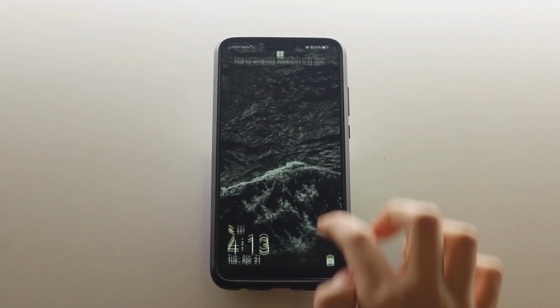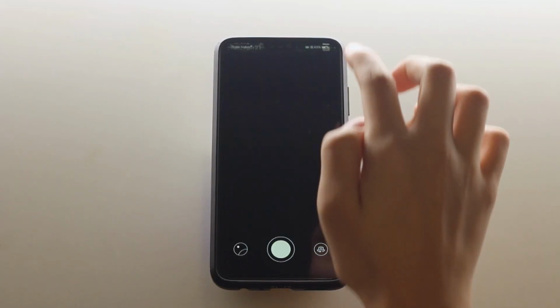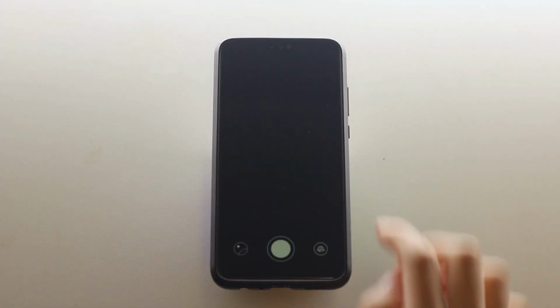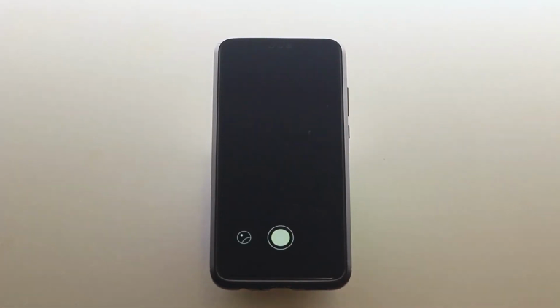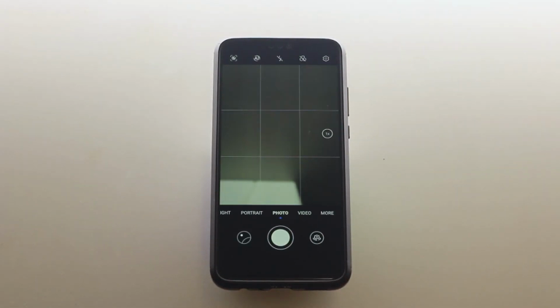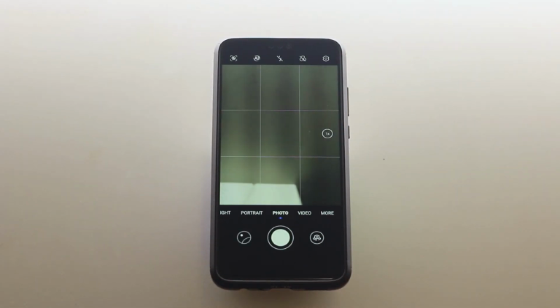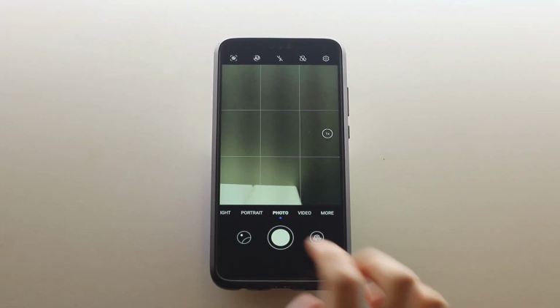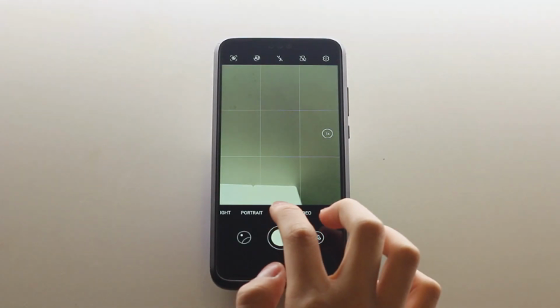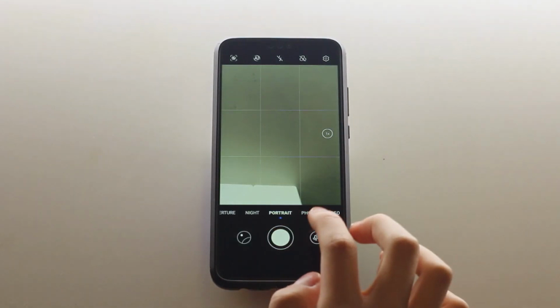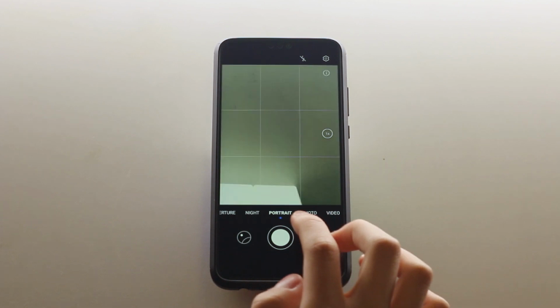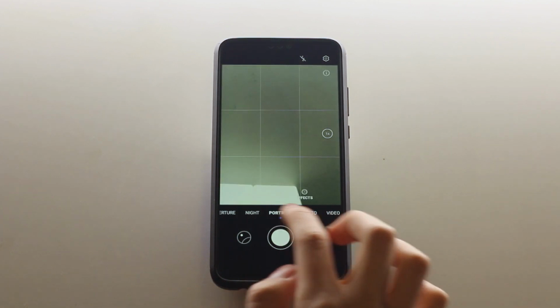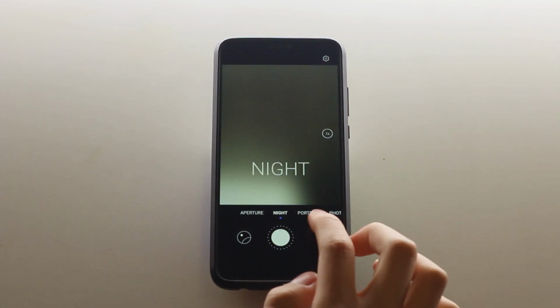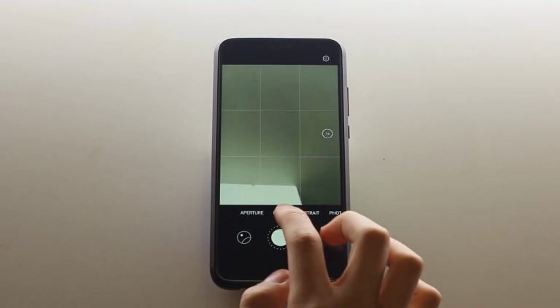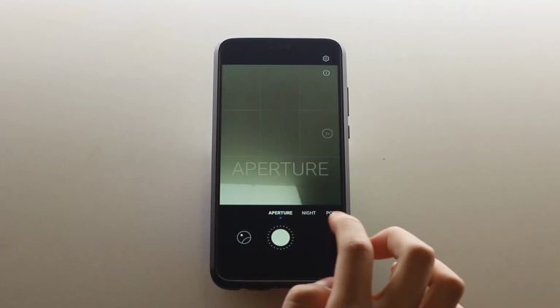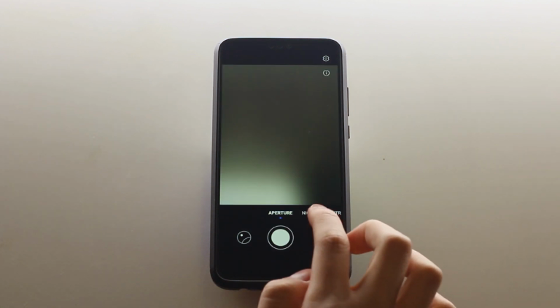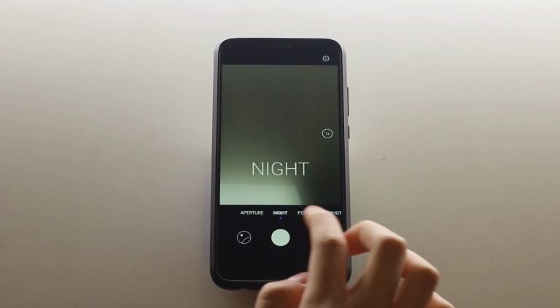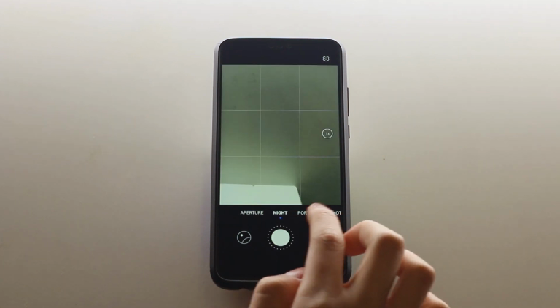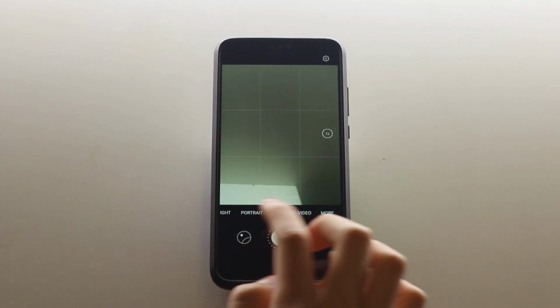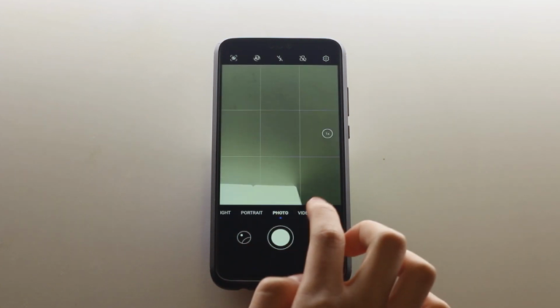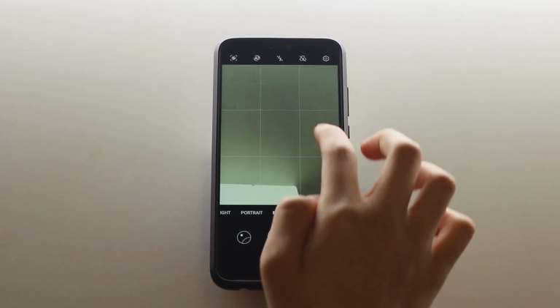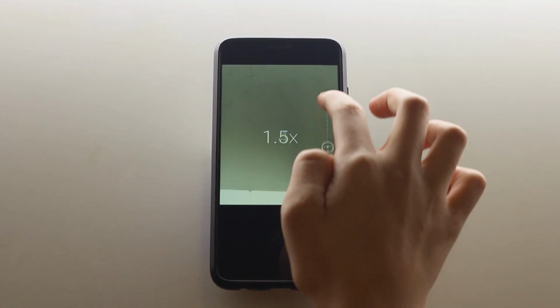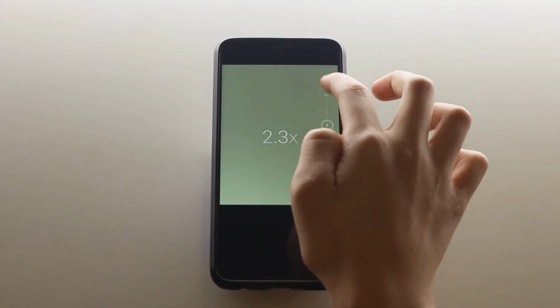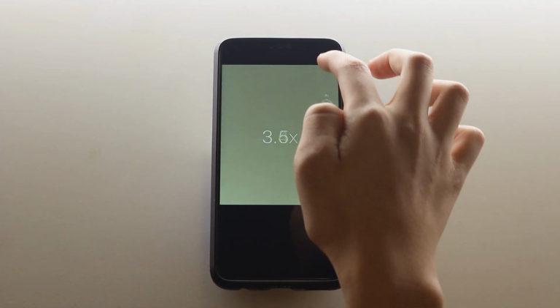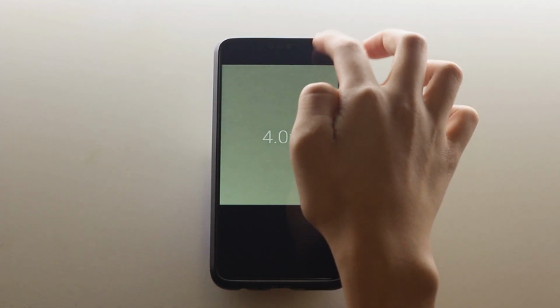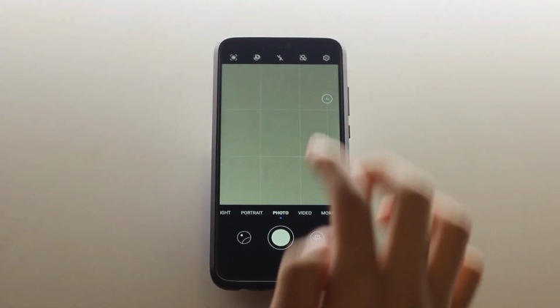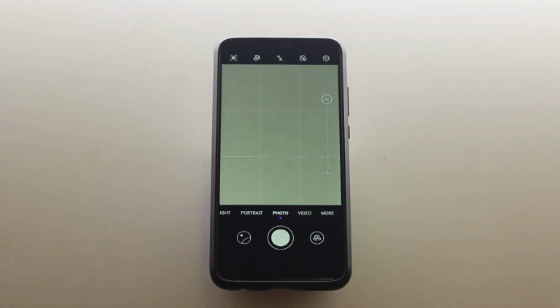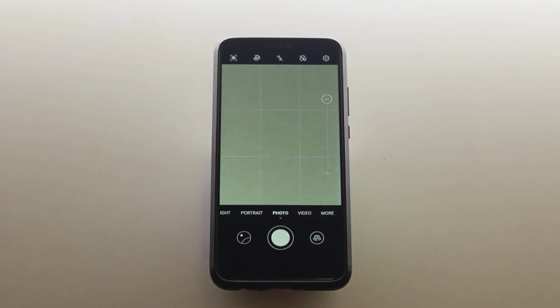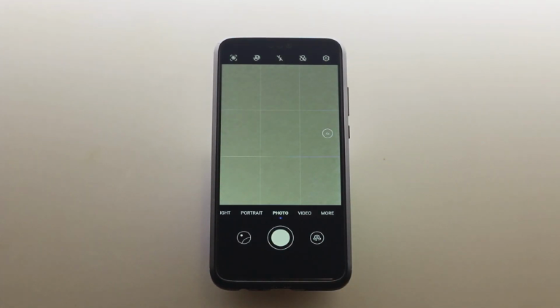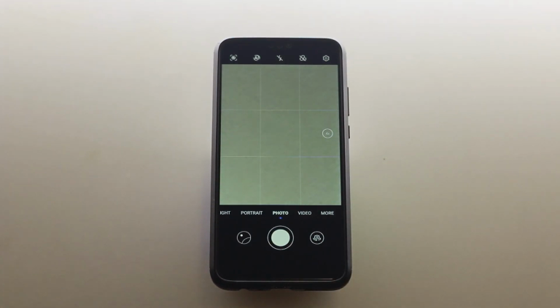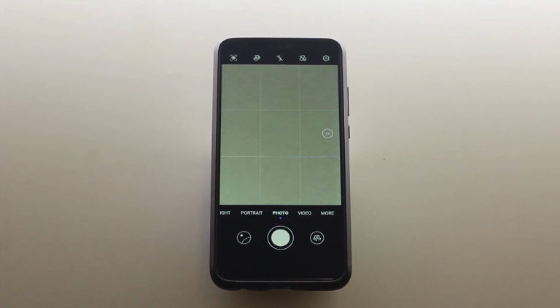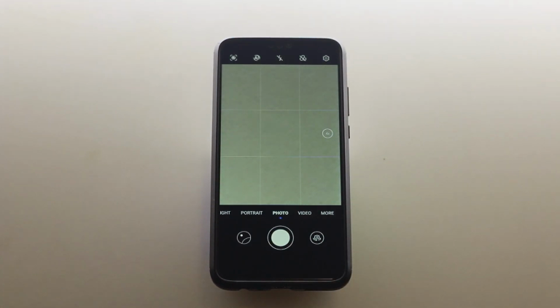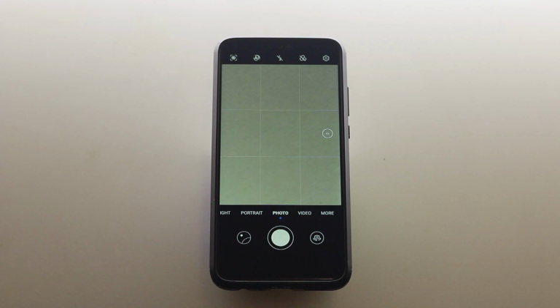The camera UI has also changed. I have mixed feelings about these changes, but you guys might like them, so leave a comment down below with your opinion on these changes.